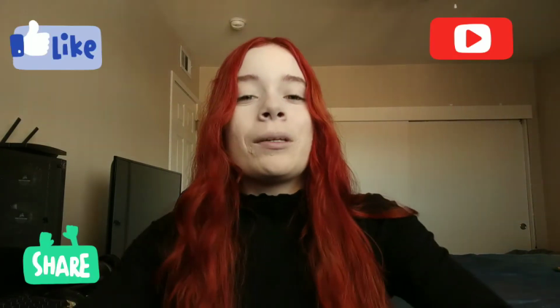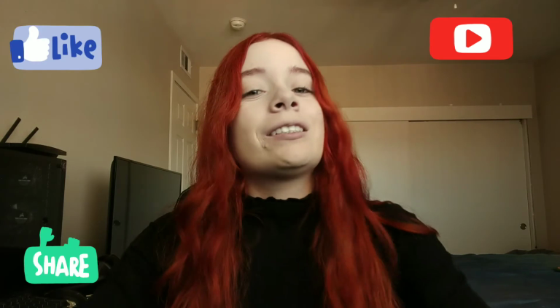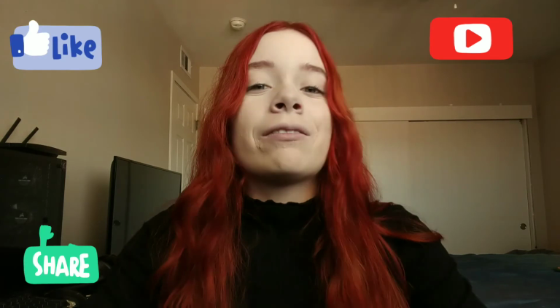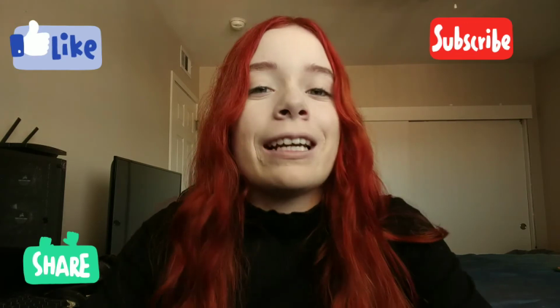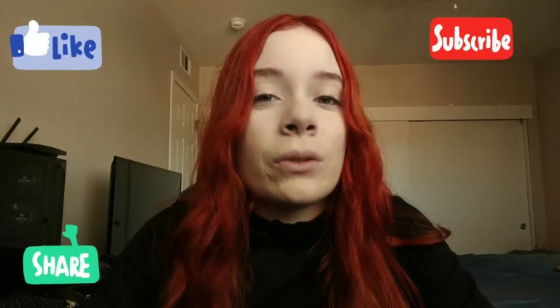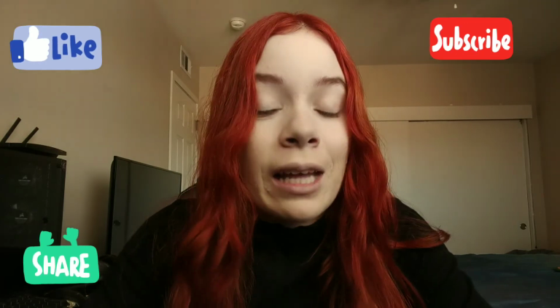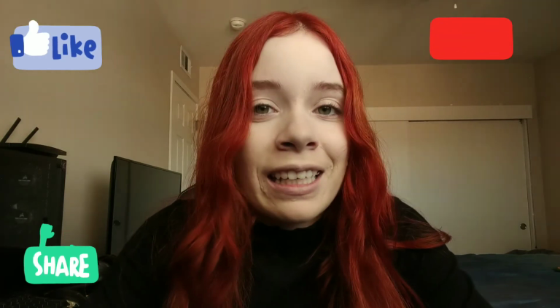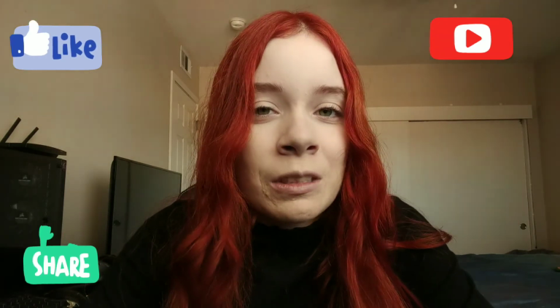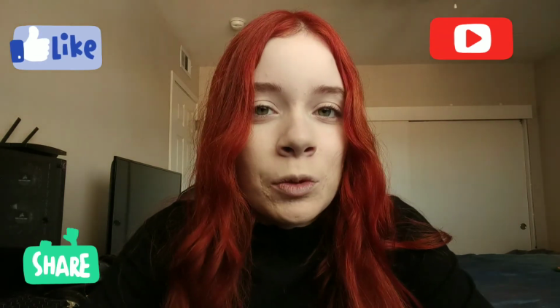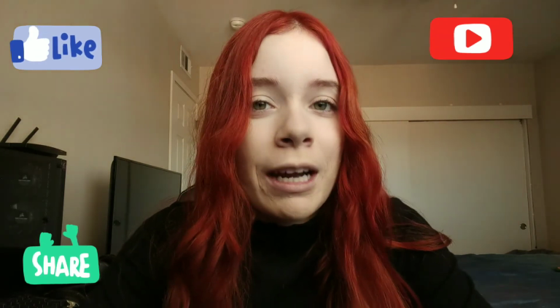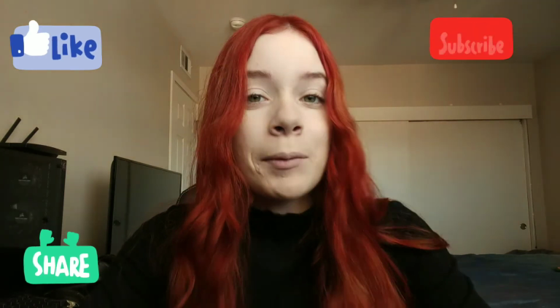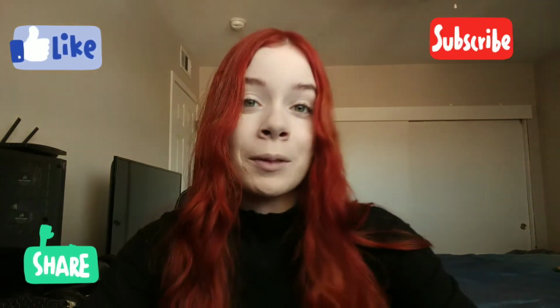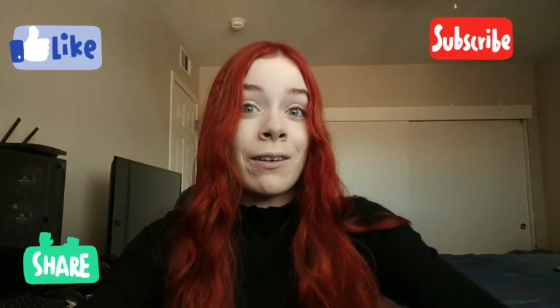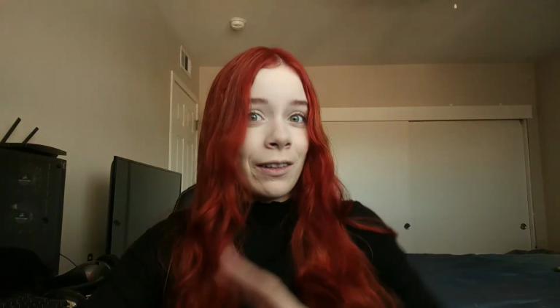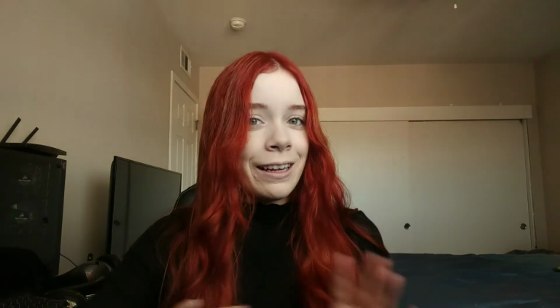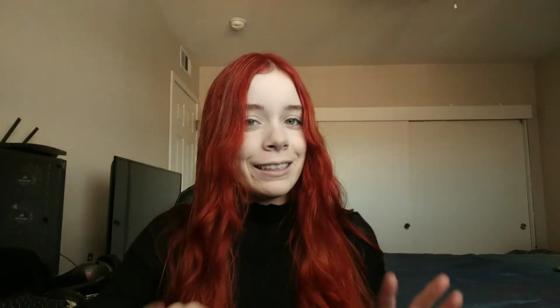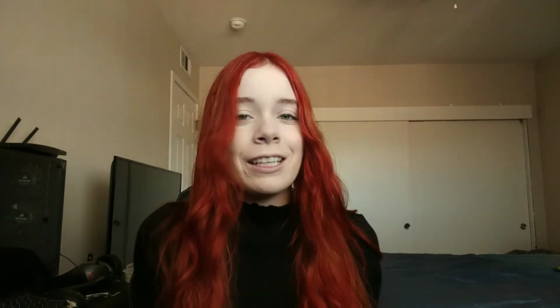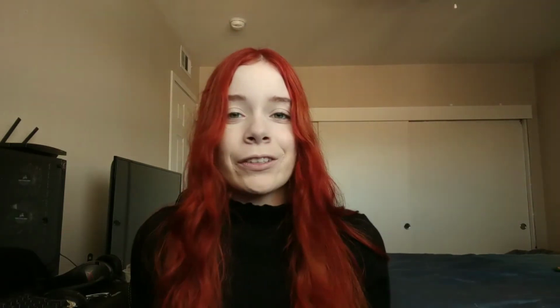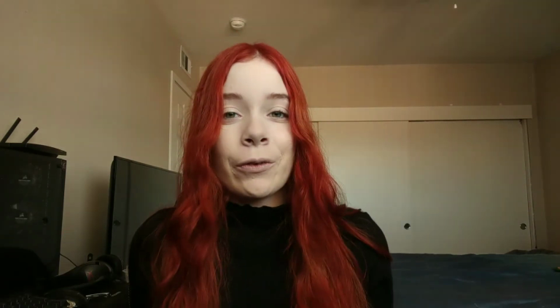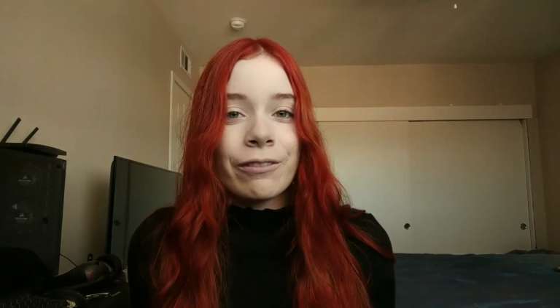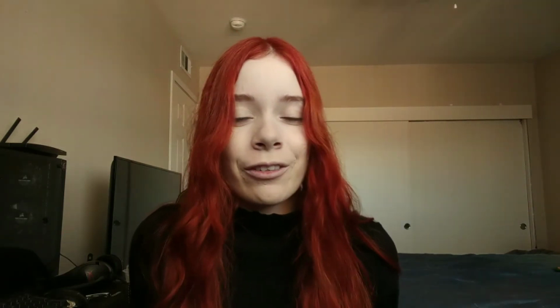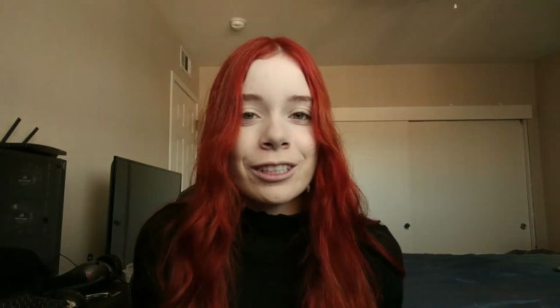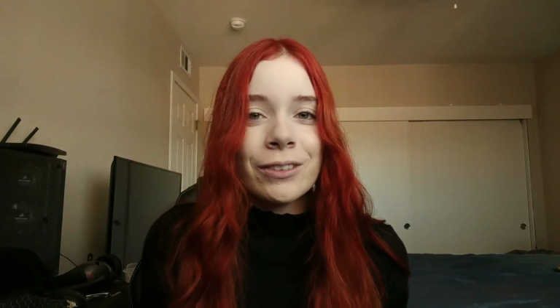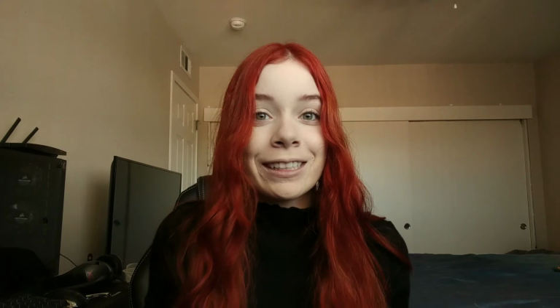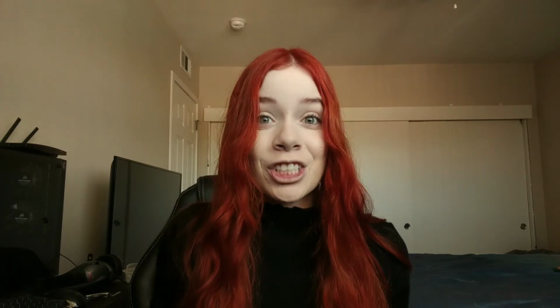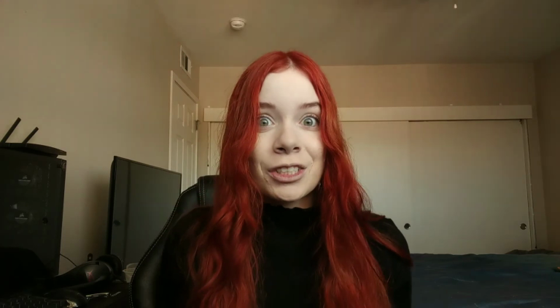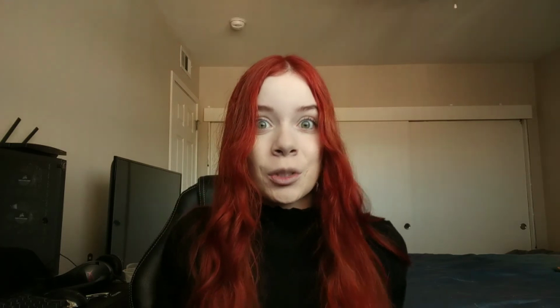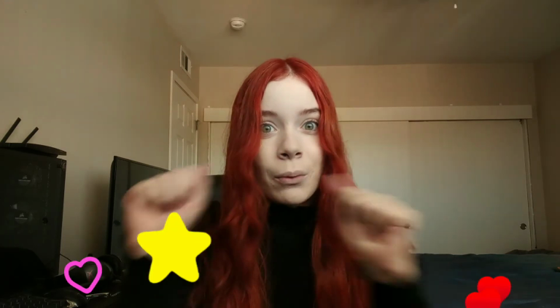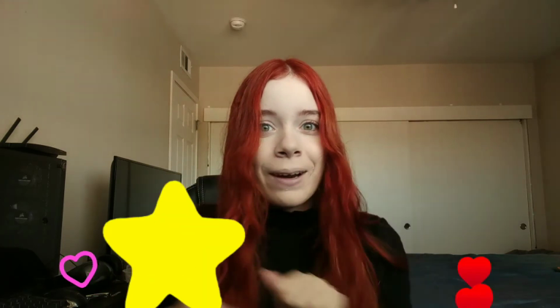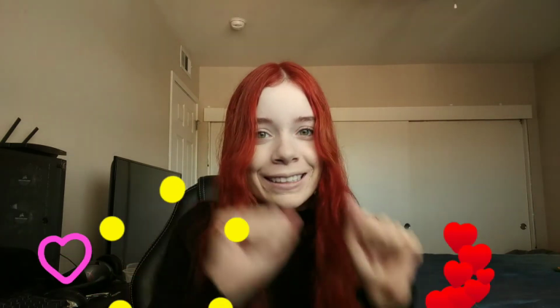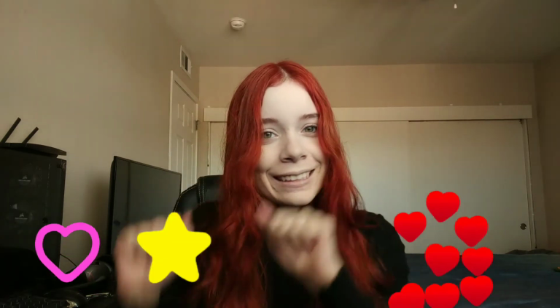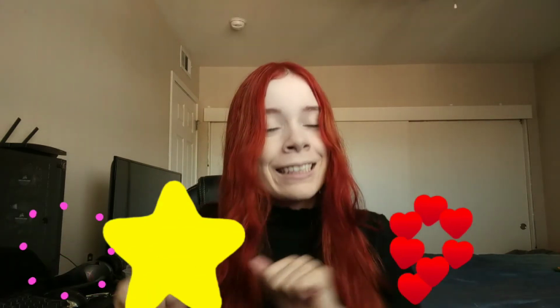Please don't forget to like and subscribe, it would mean a lot. So without further ado, let's just jump right in.